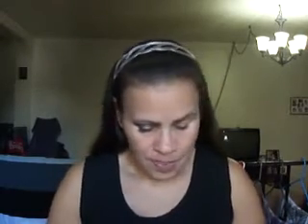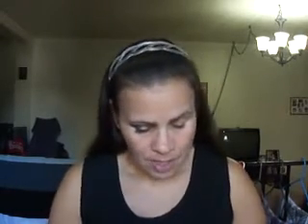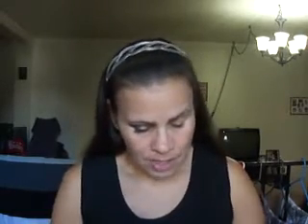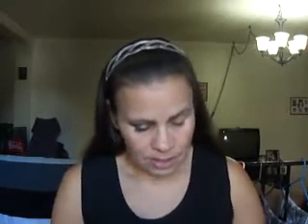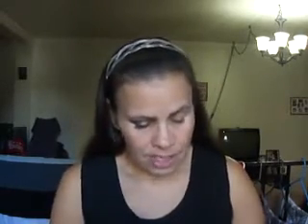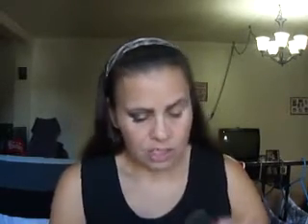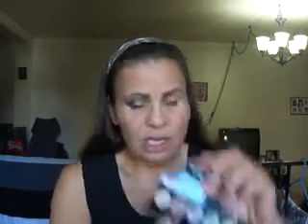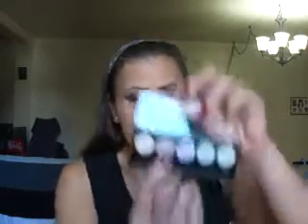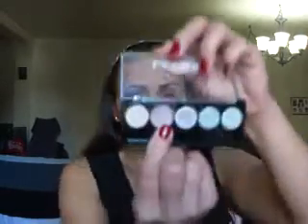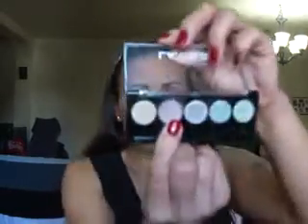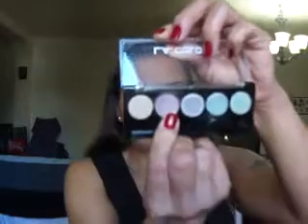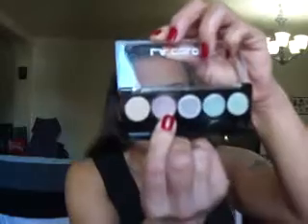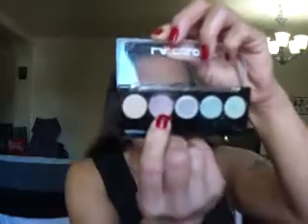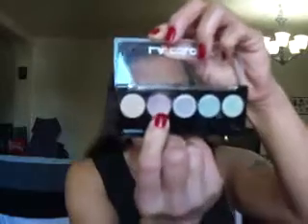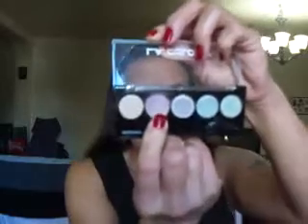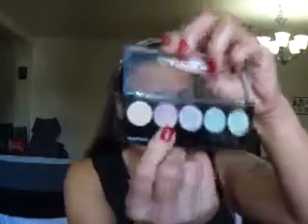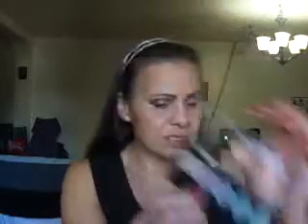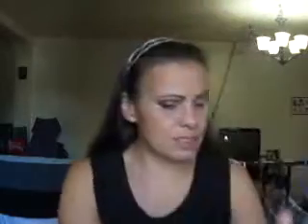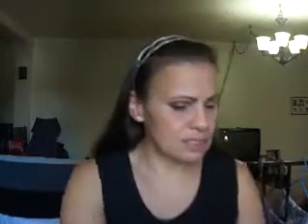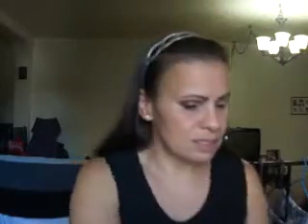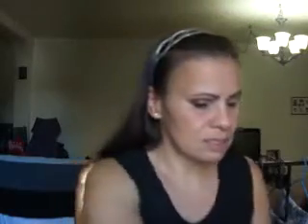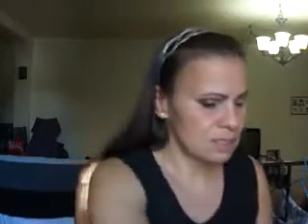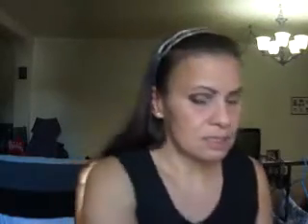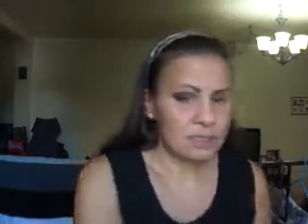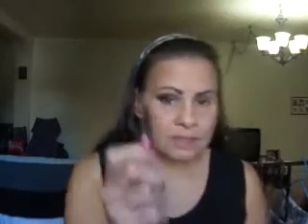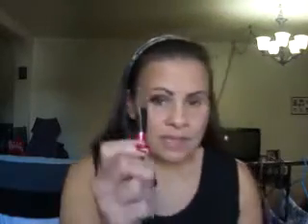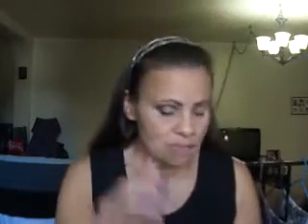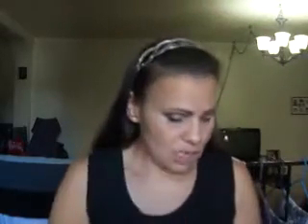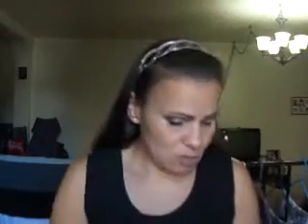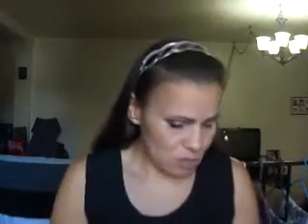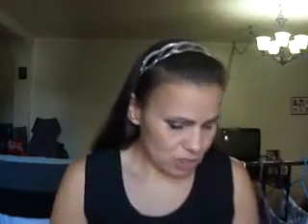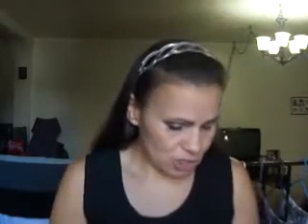That's the eyeshadow I'm going to apply on my lids, using this eyeshadow brush.